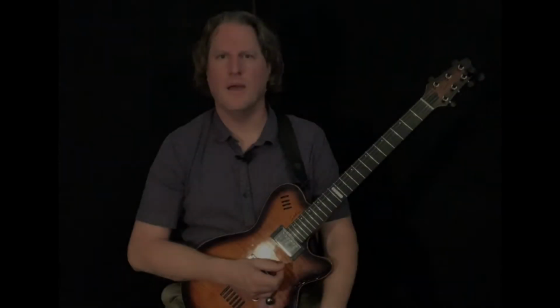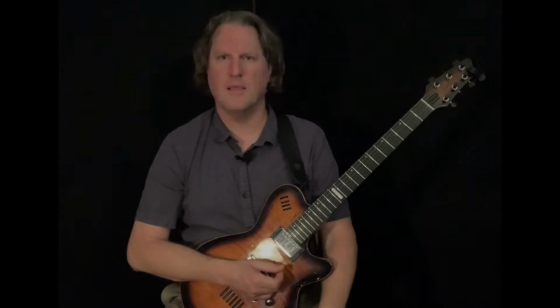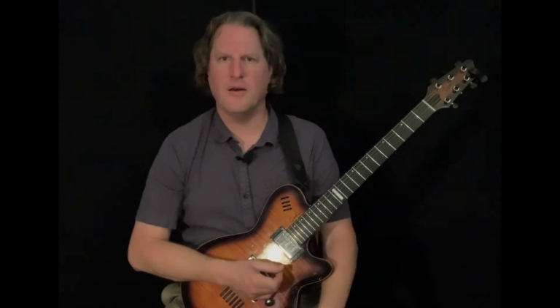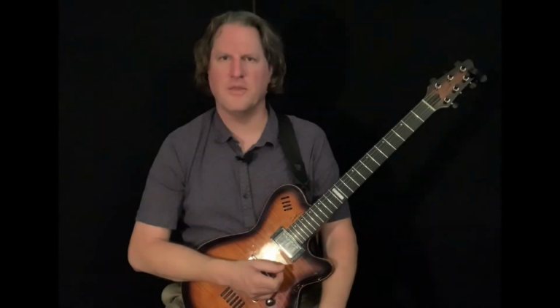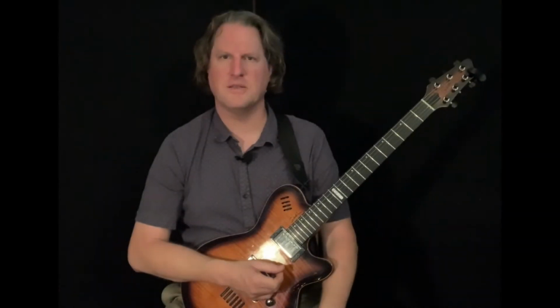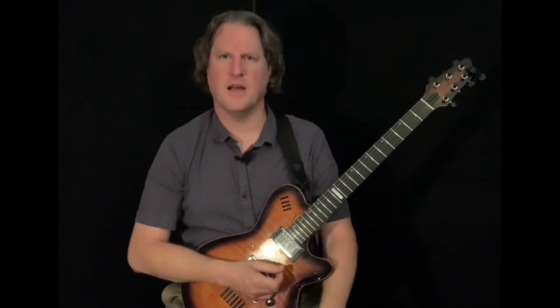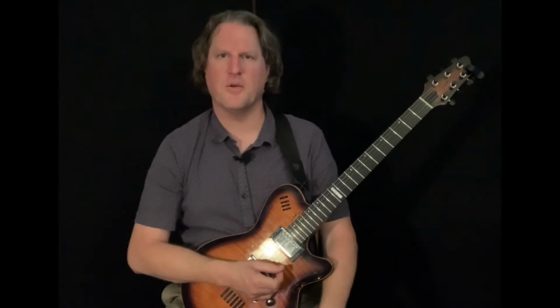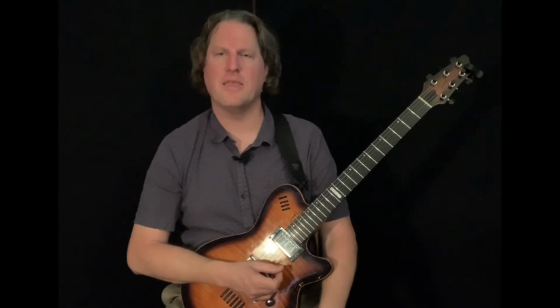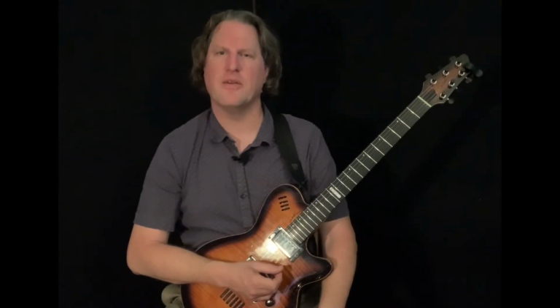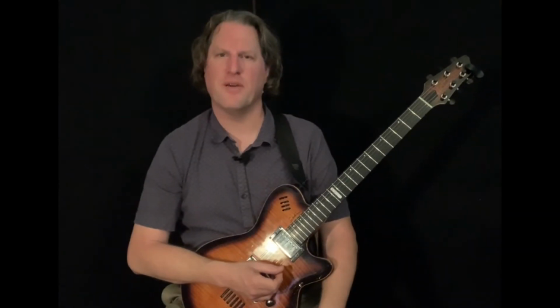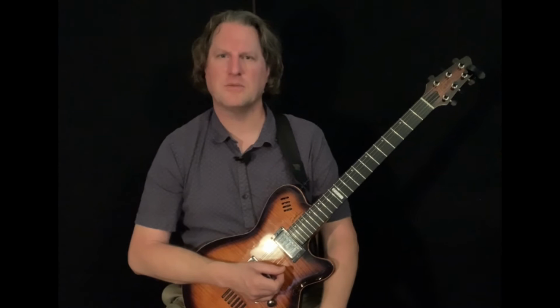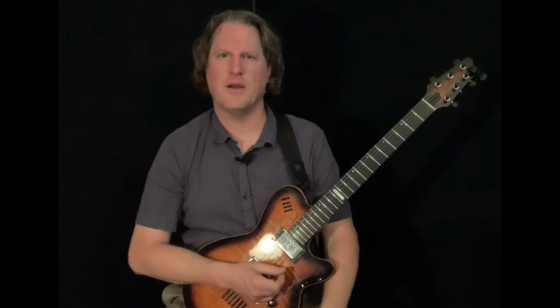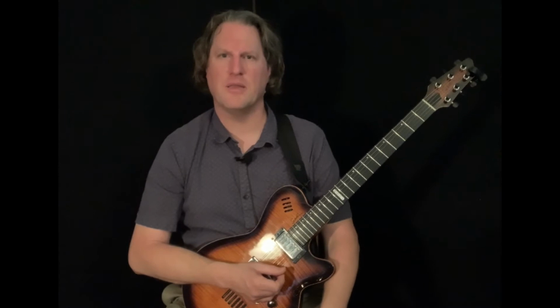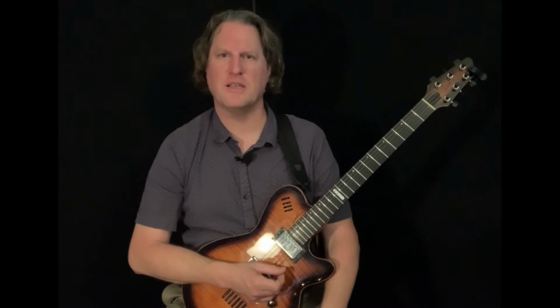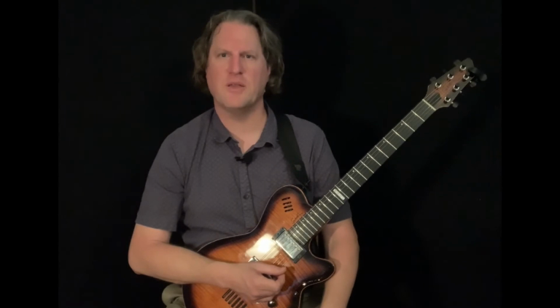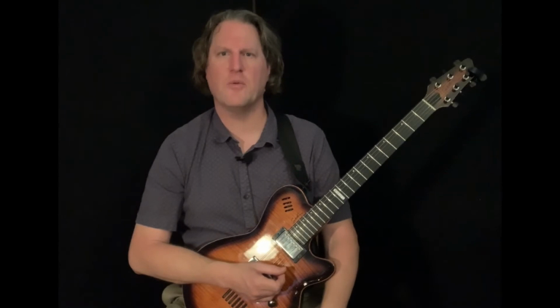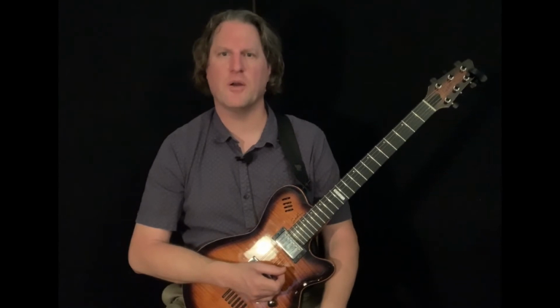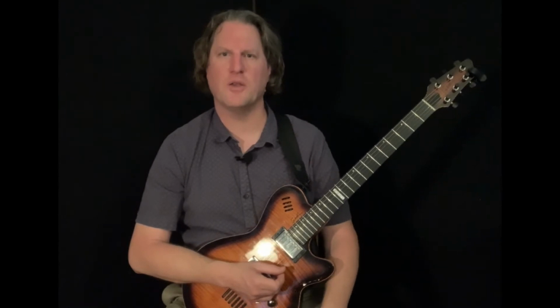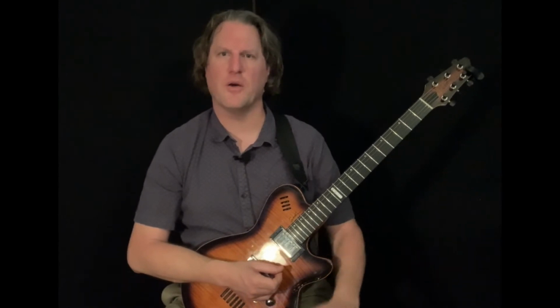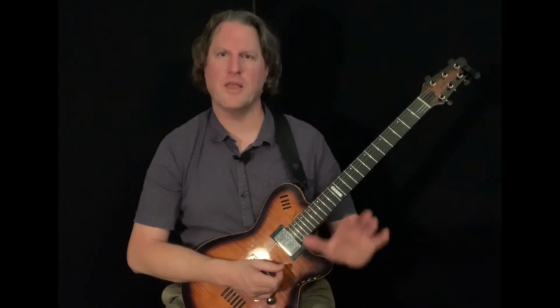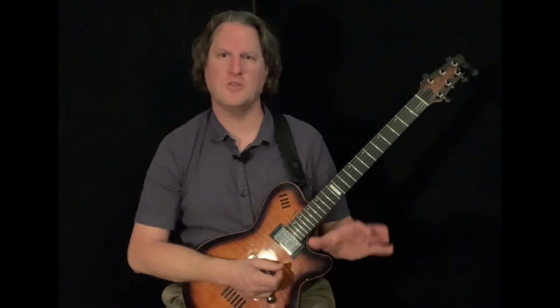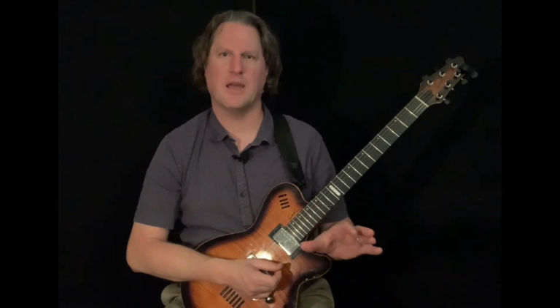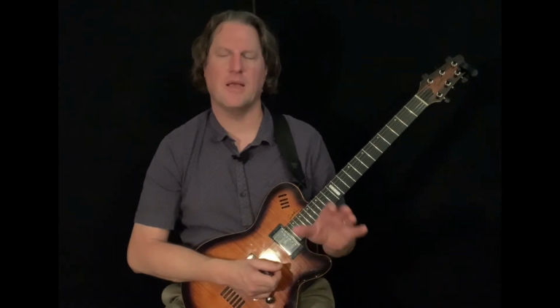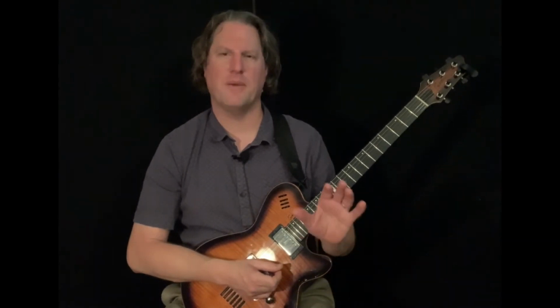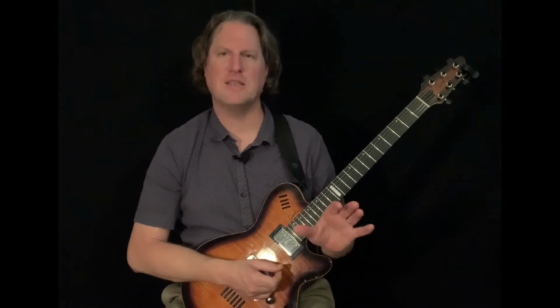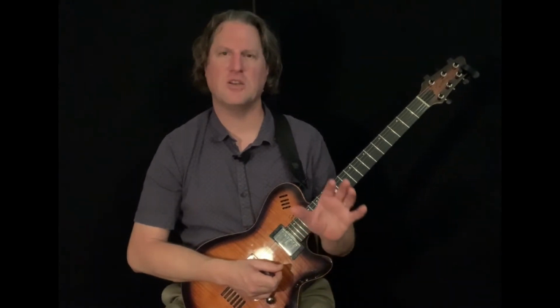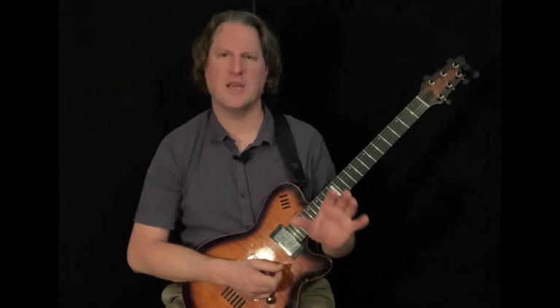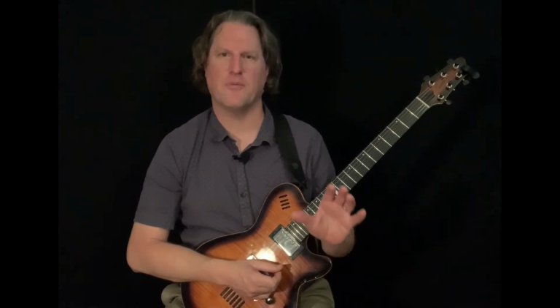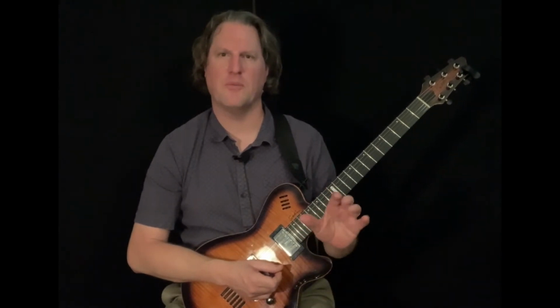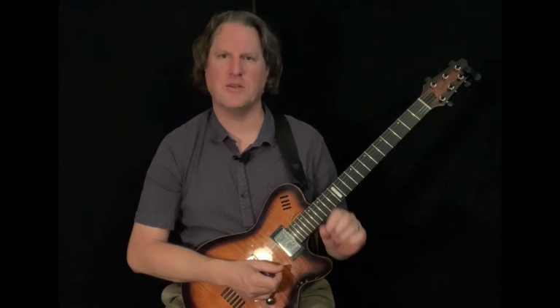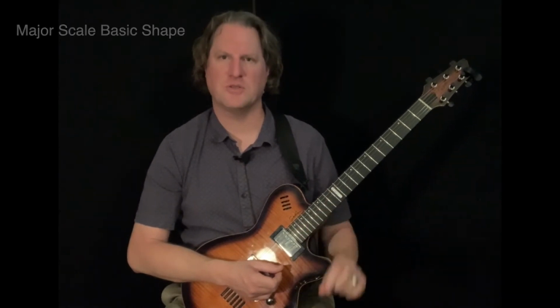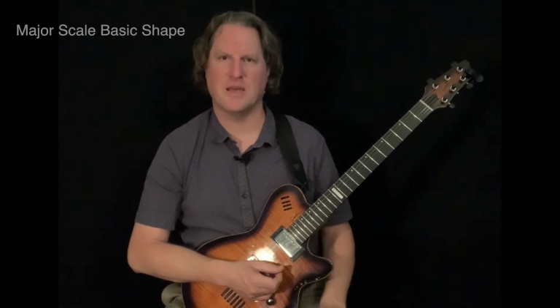Hello, this is Dr. Anthony Fessmeyer and in this video we're going to go ahead and check out a basic shape for the major scale.